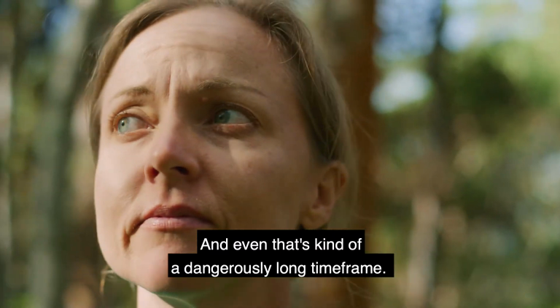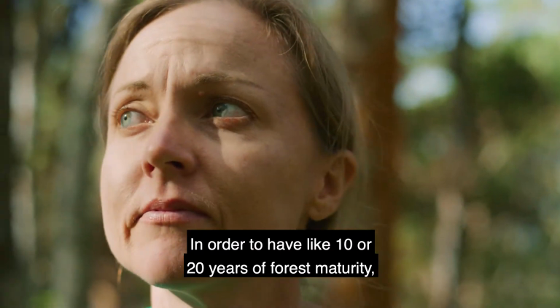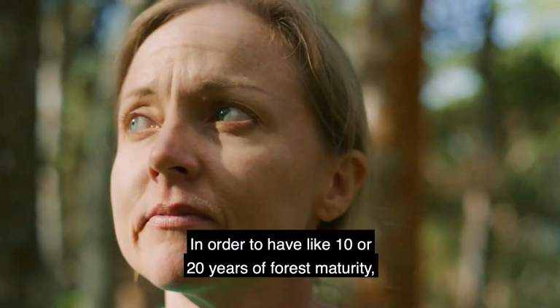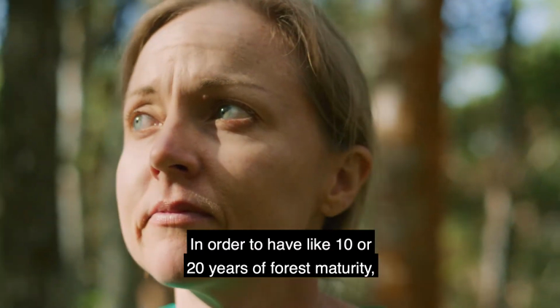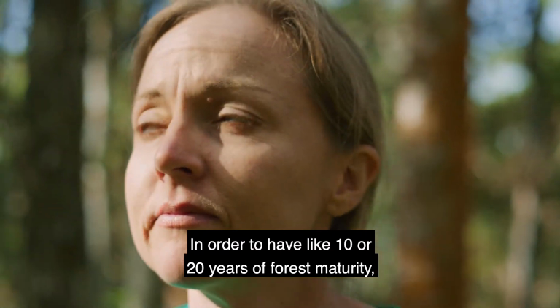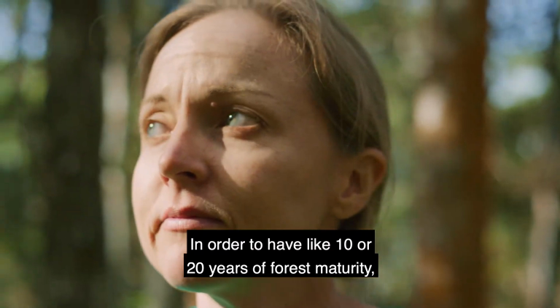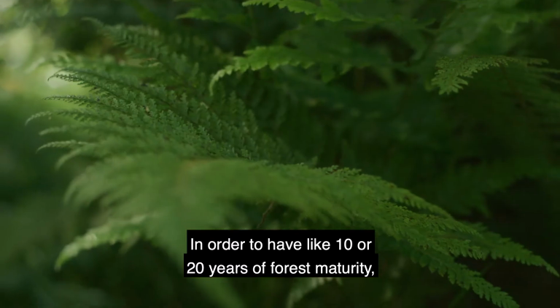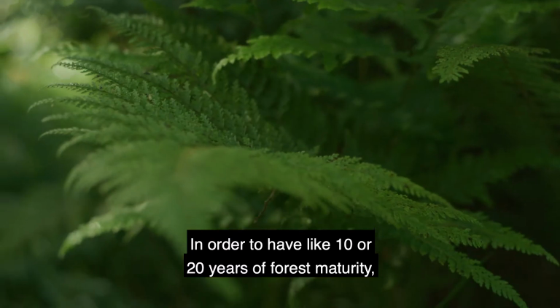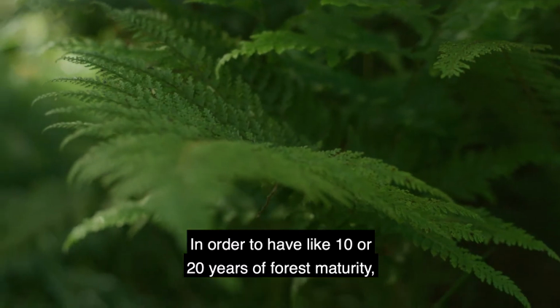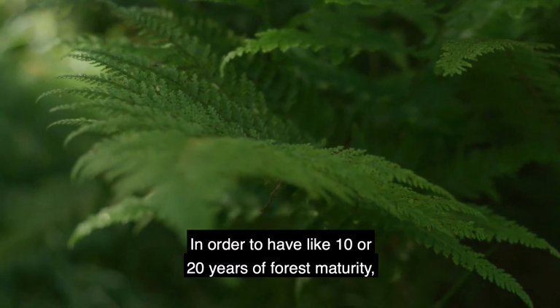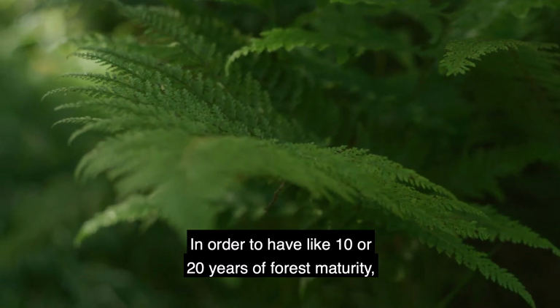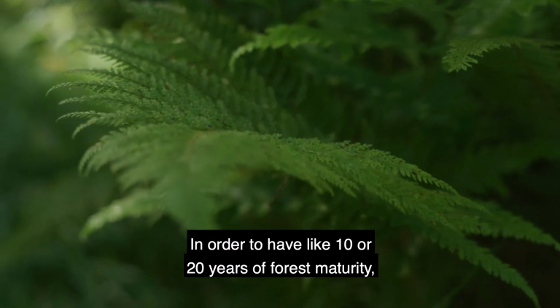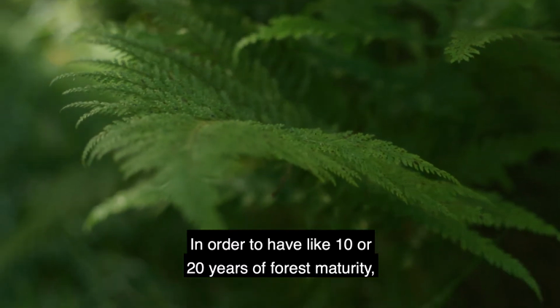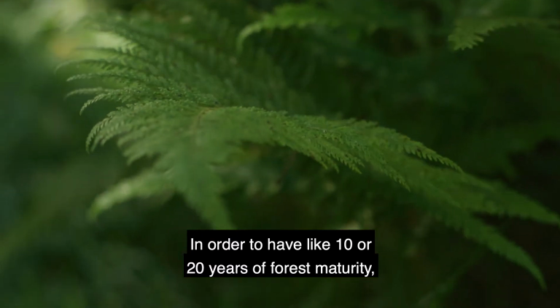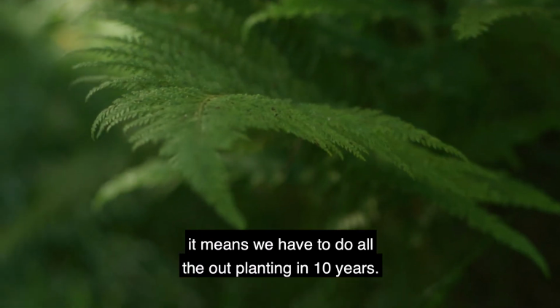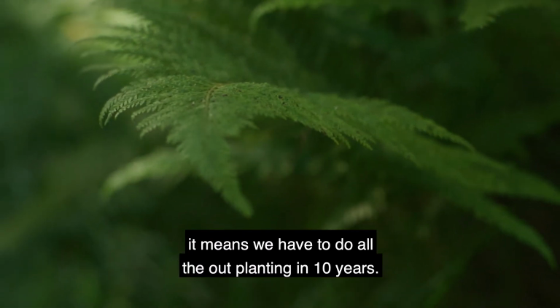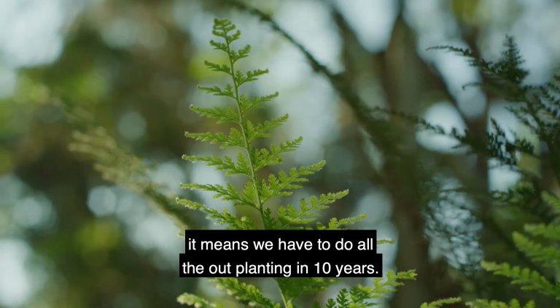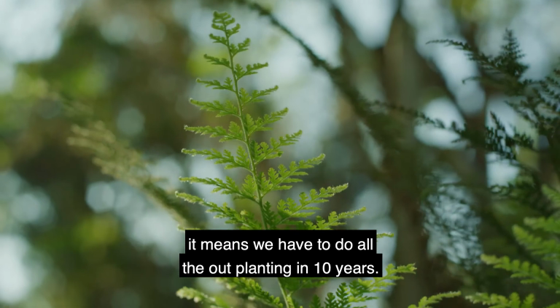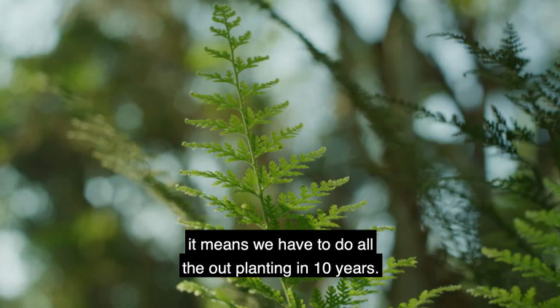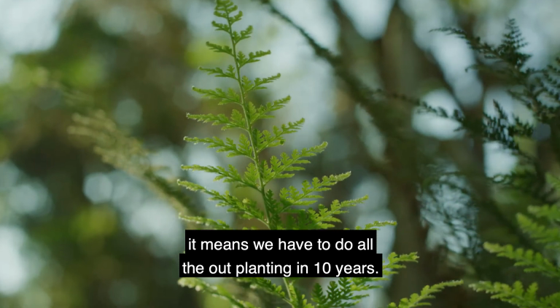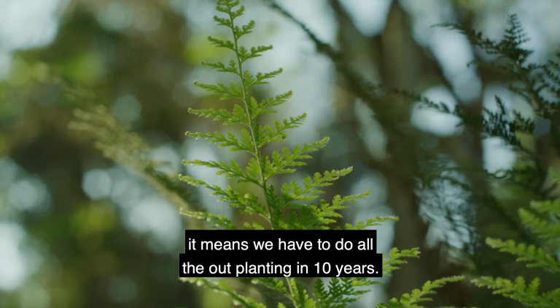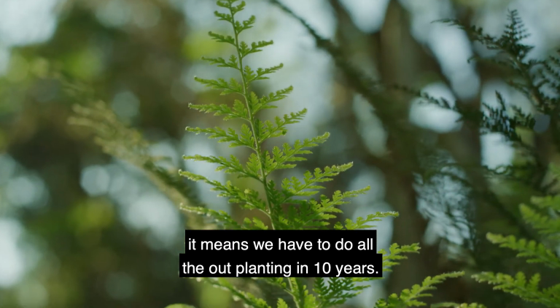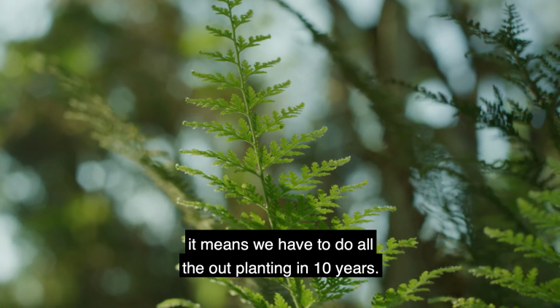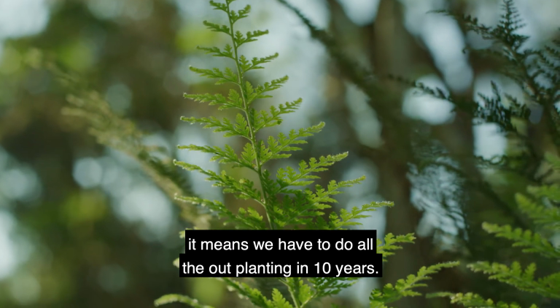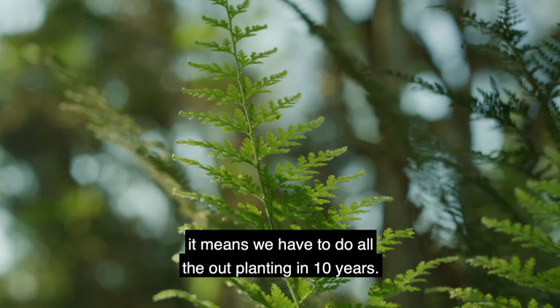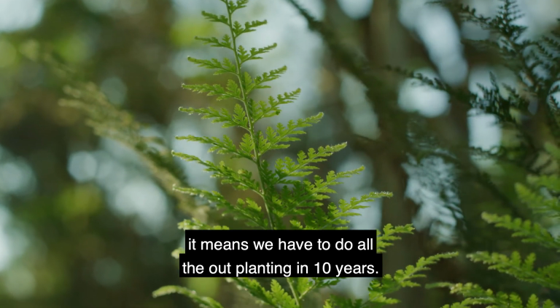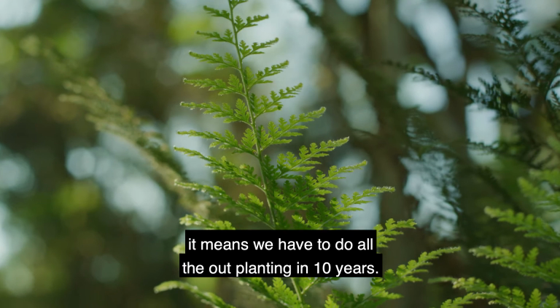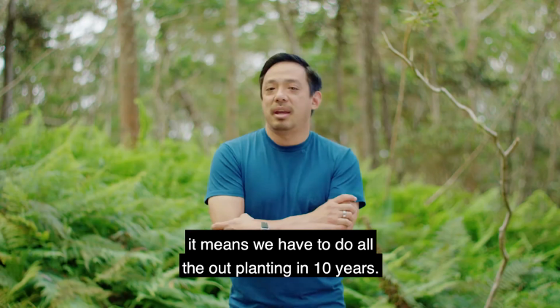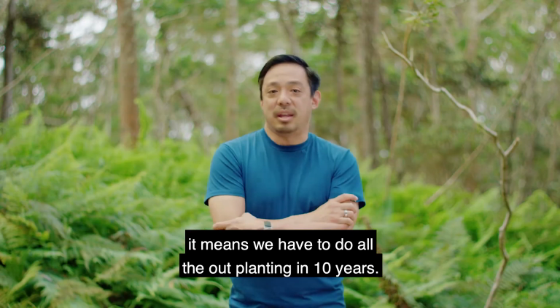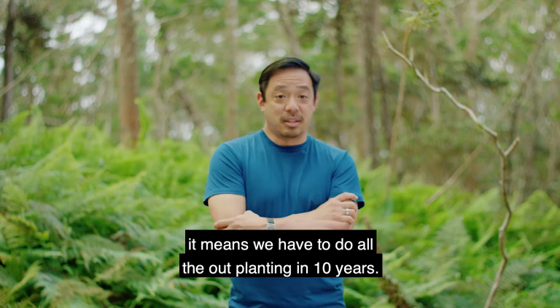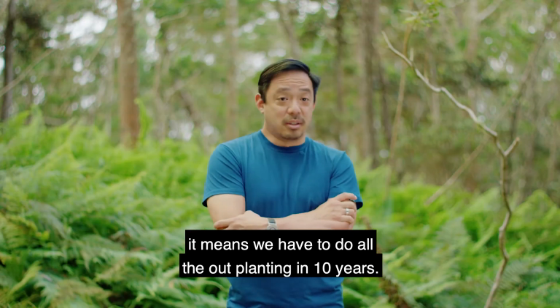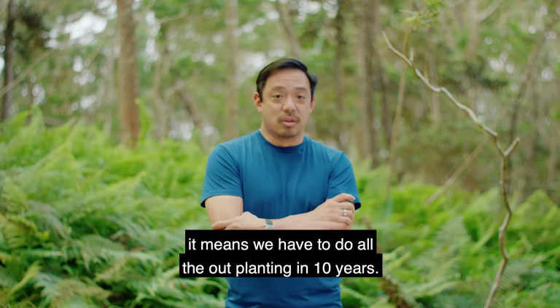In order to have 10 or 20 years of forest maturity, it means we have to do all the outplanting in 10 years.